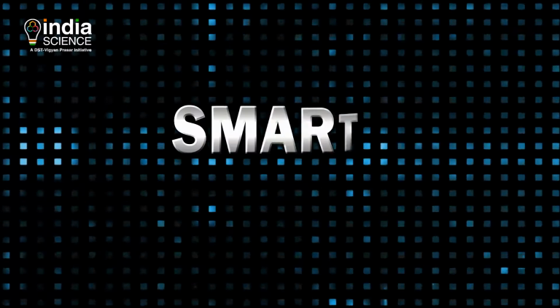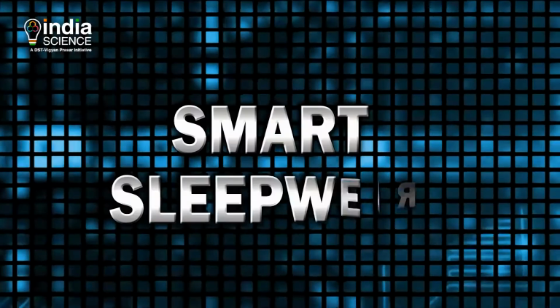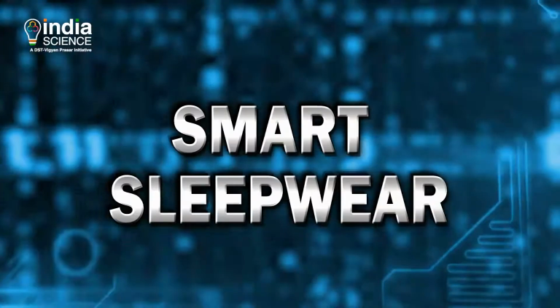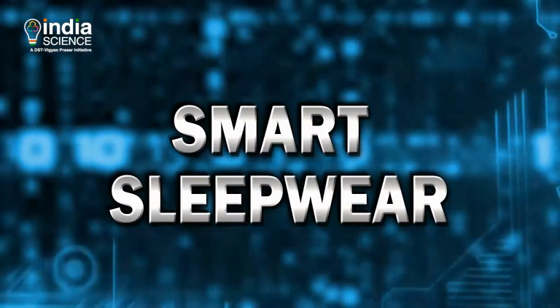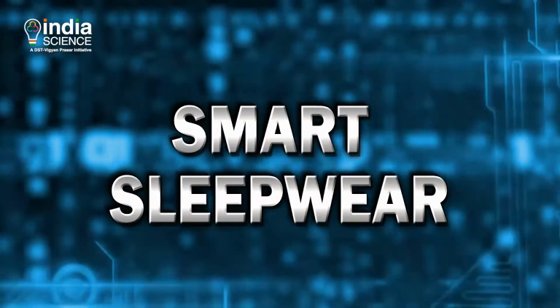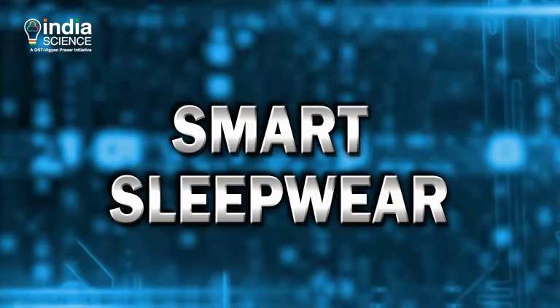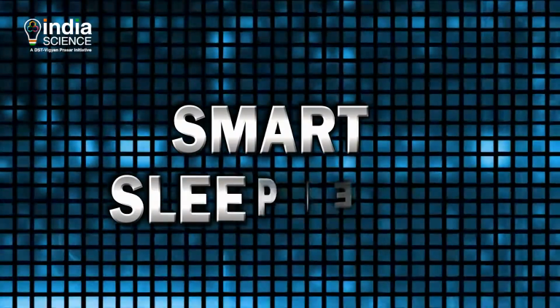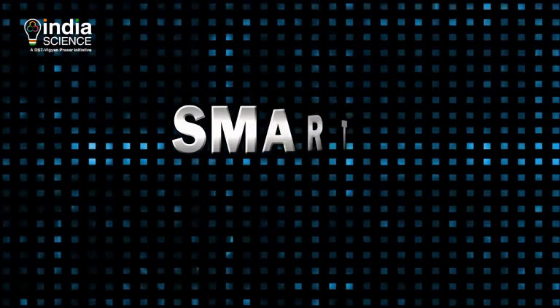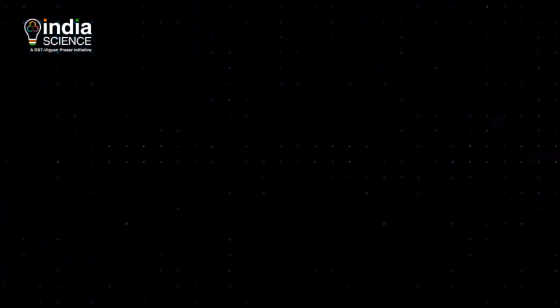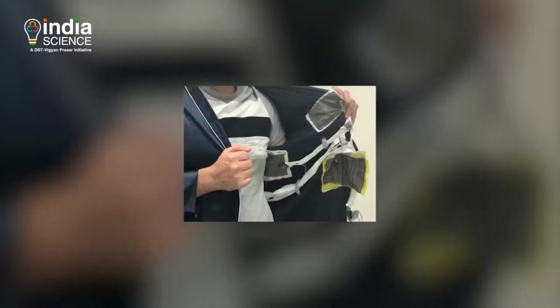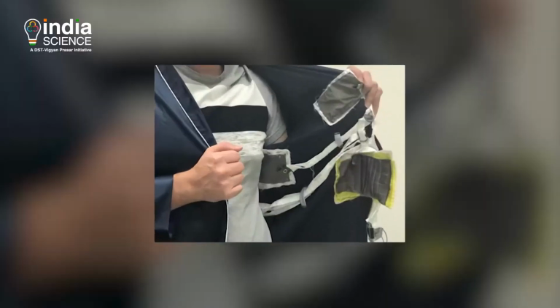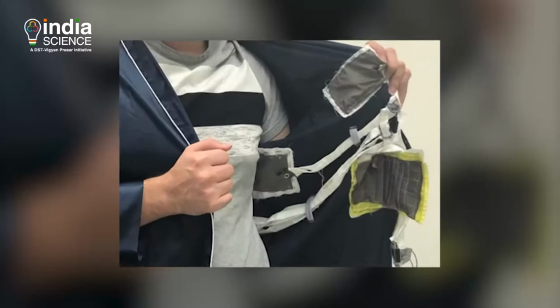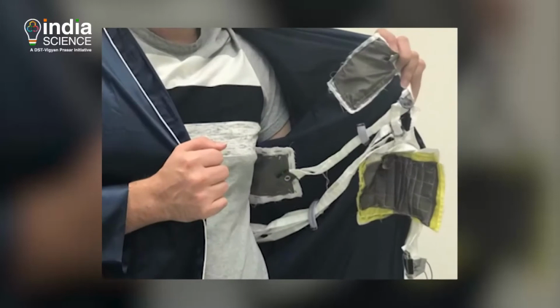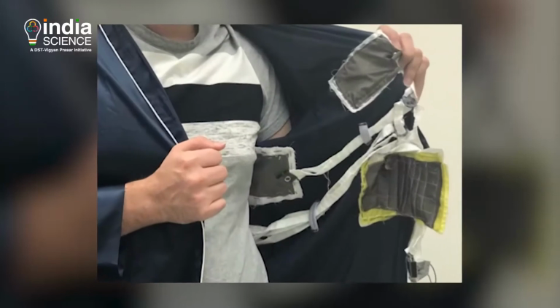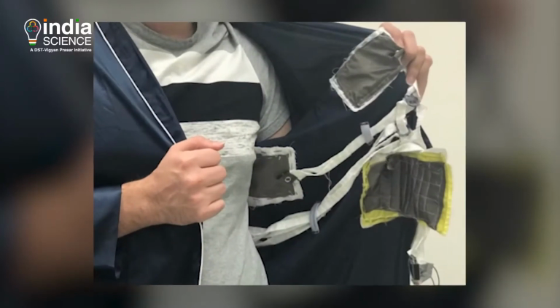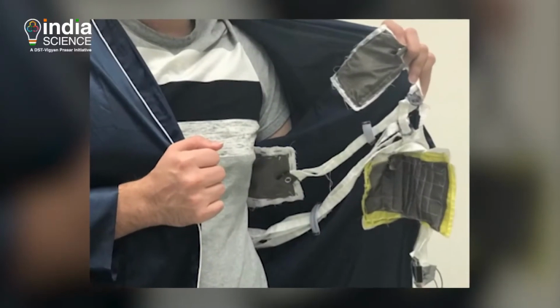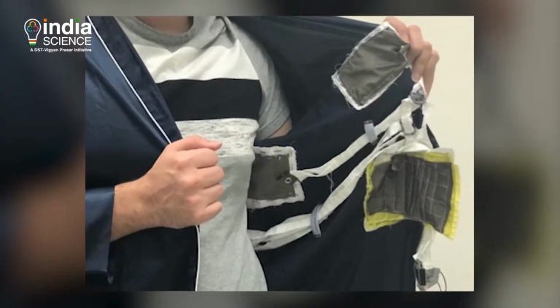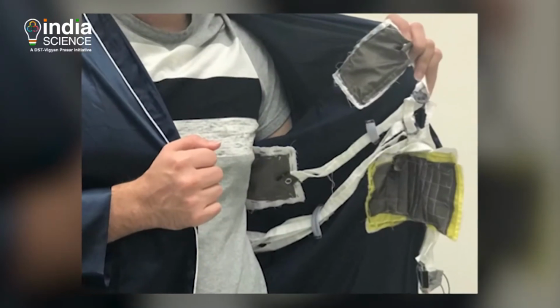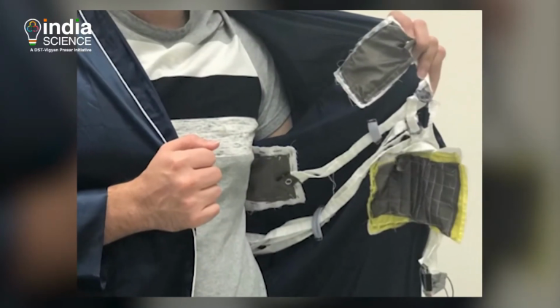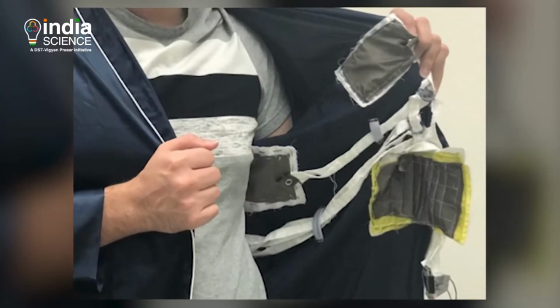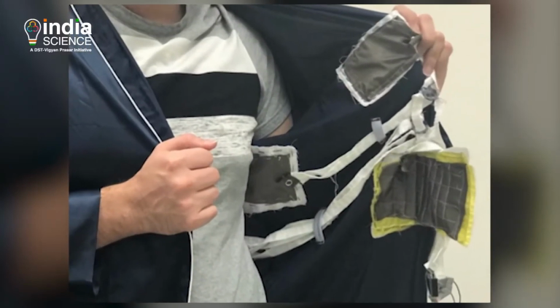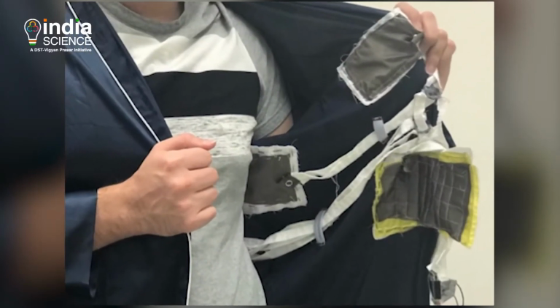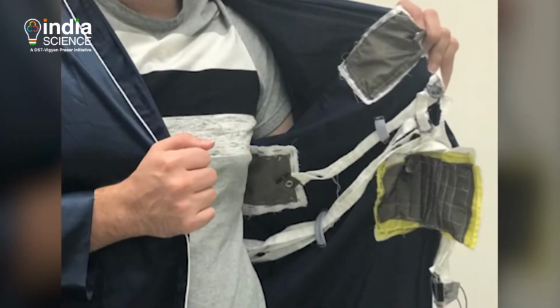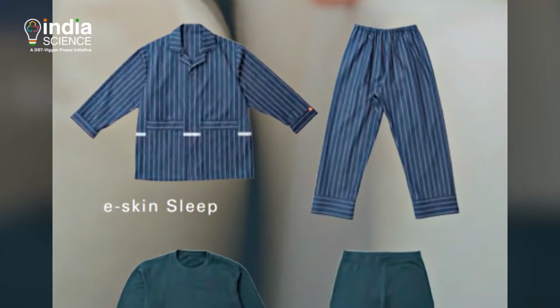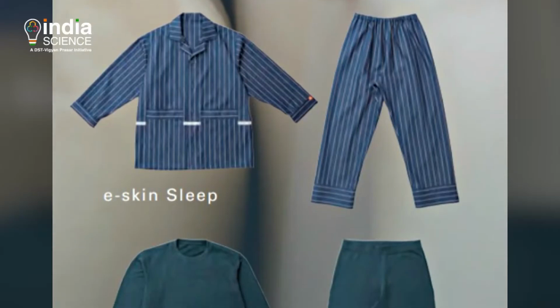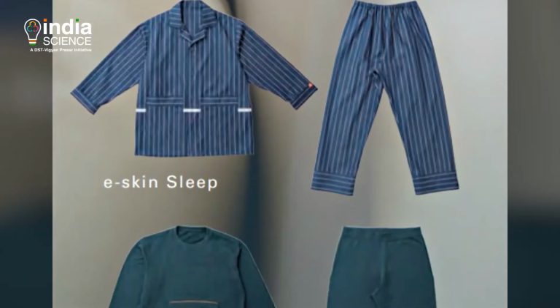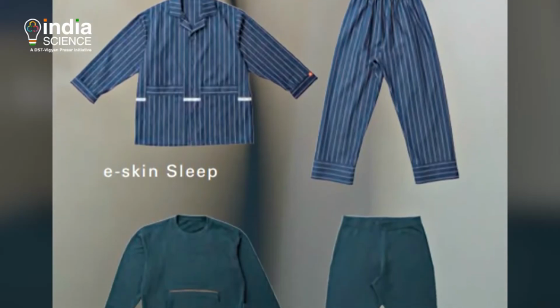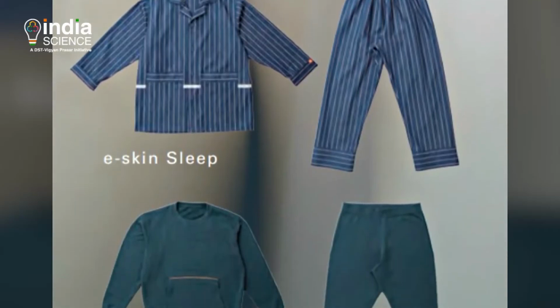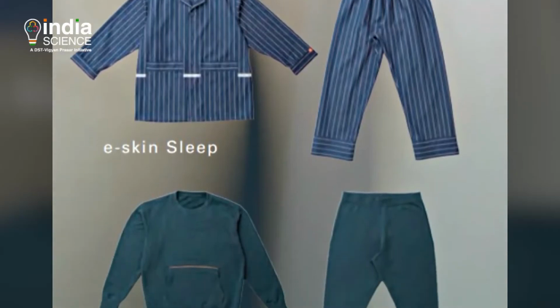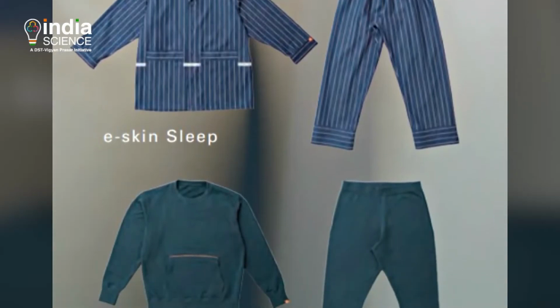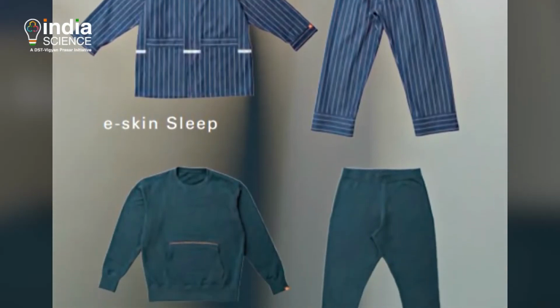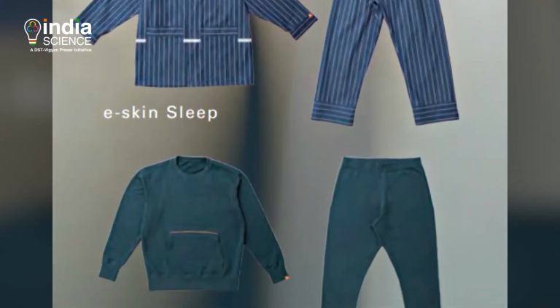Smart sleepwear: they can absorb heat from the wearer's body and increase sleep quality.